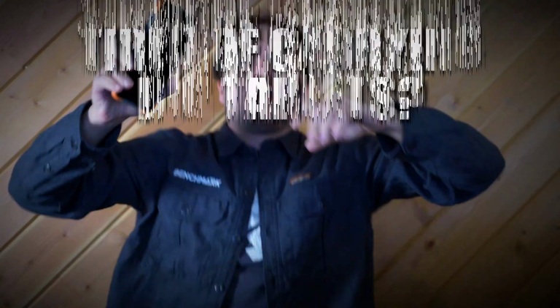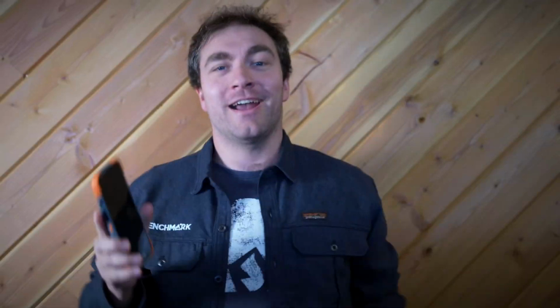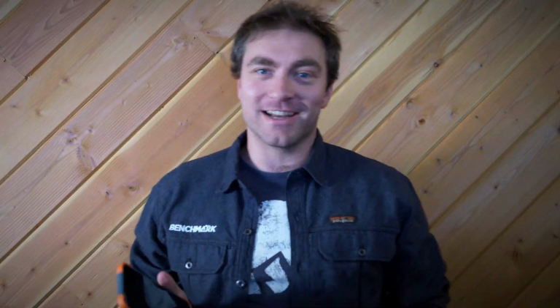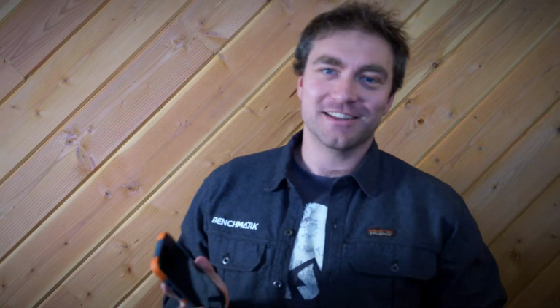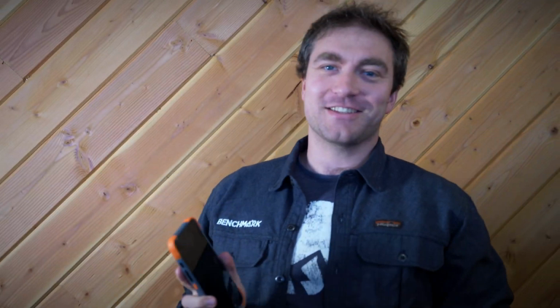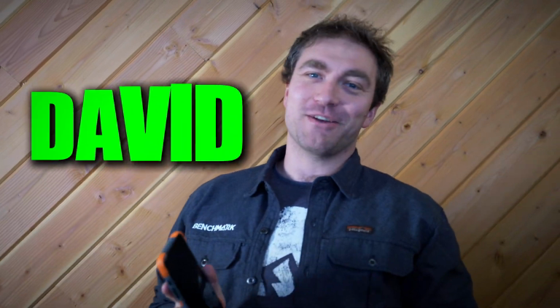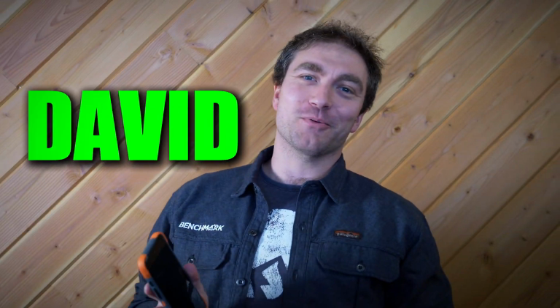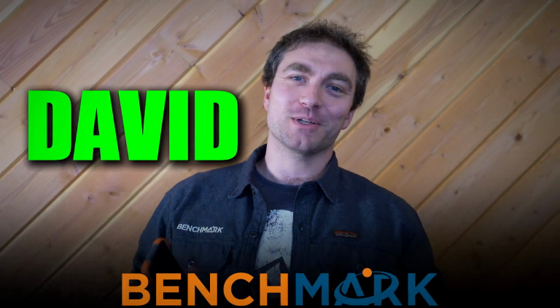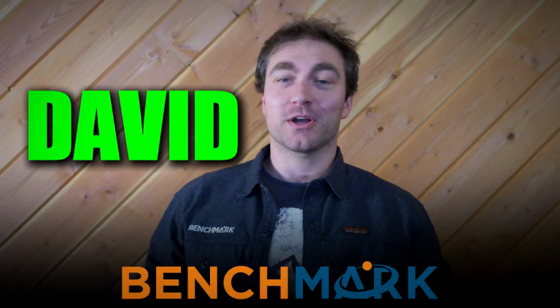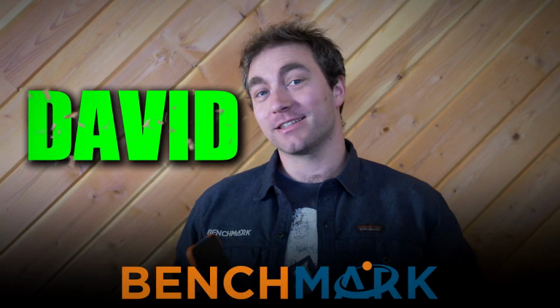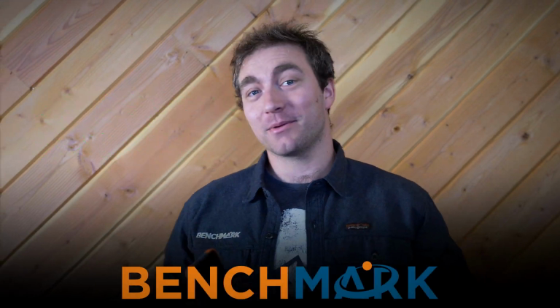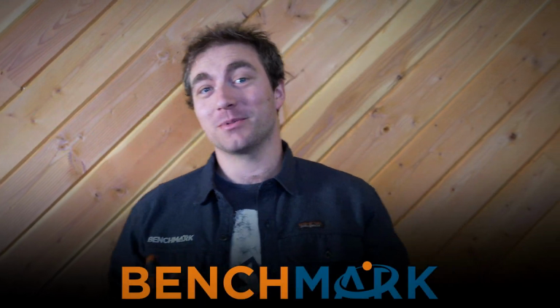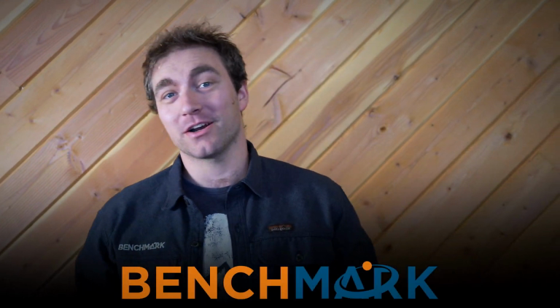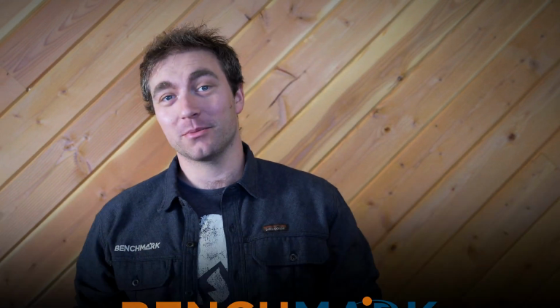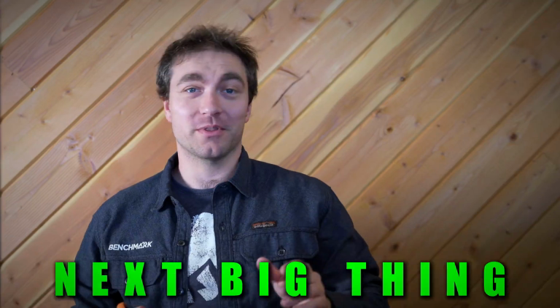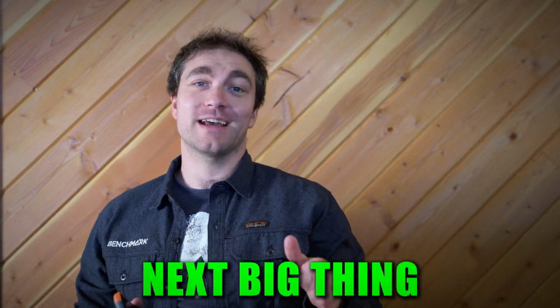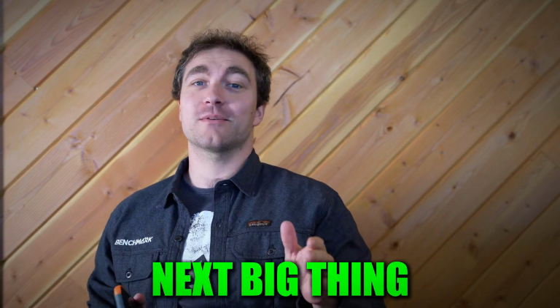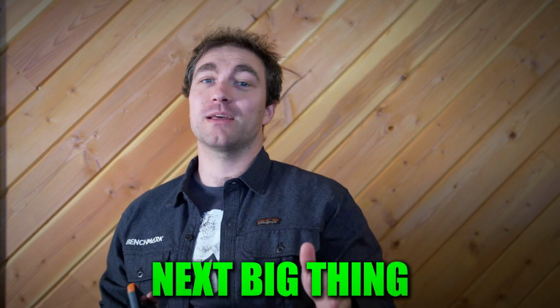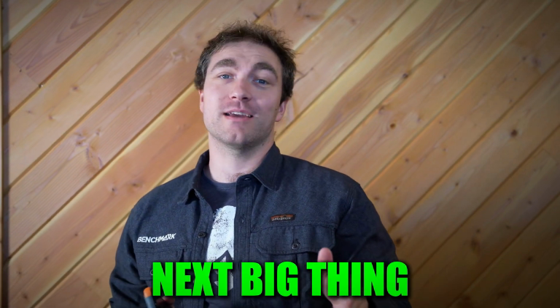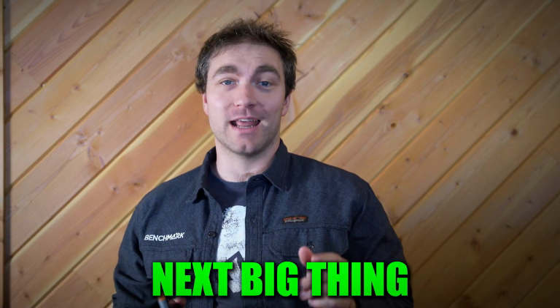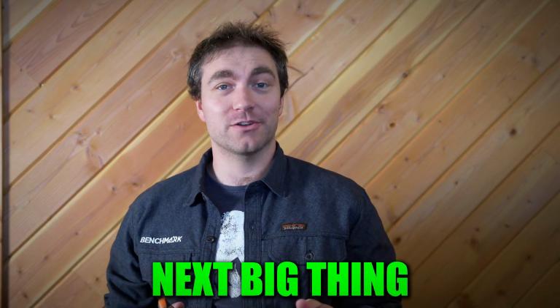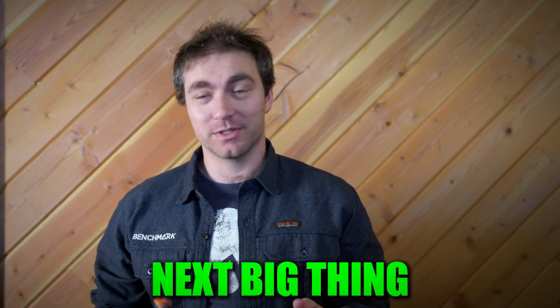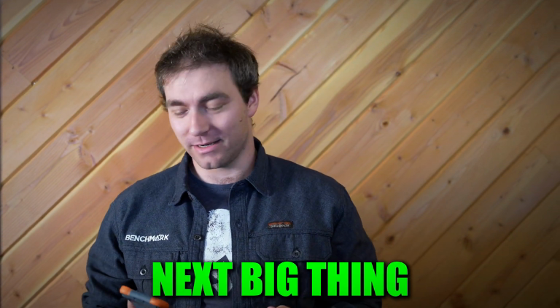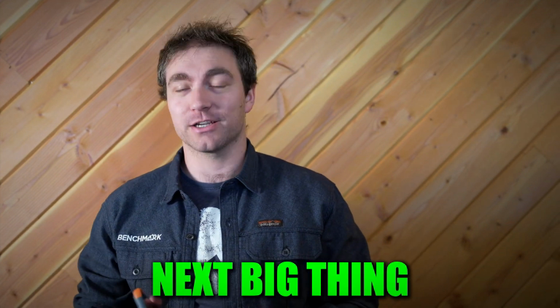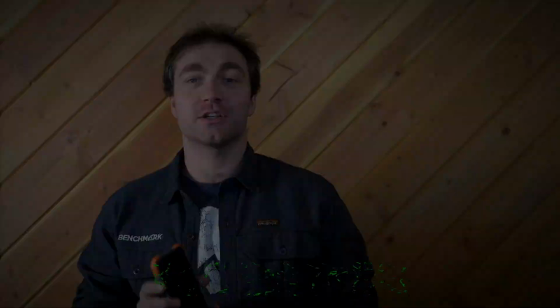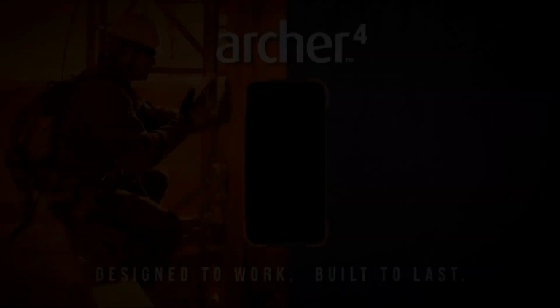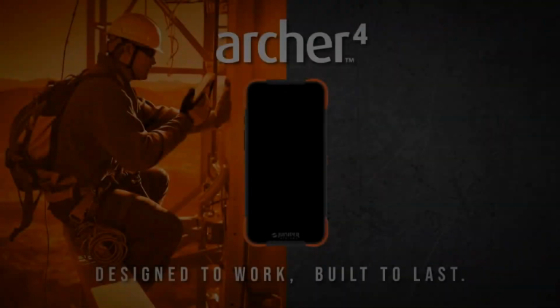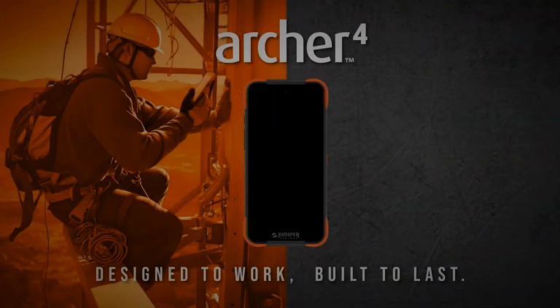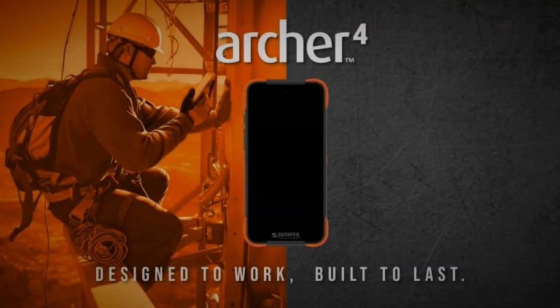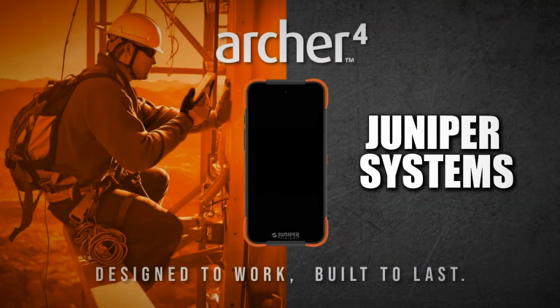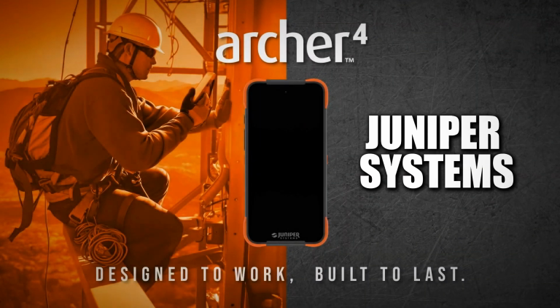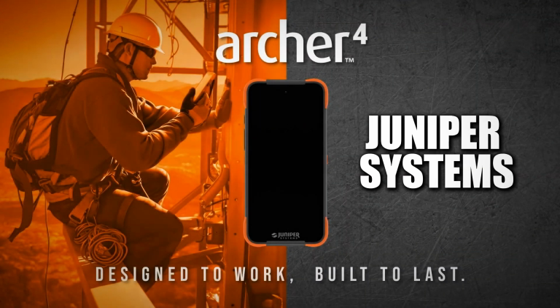Hey guys, this is David from Benchmark, and today I'm going to be talking to you about the next big thing in Android data collection: the Archer 4 from Juniper Systems.